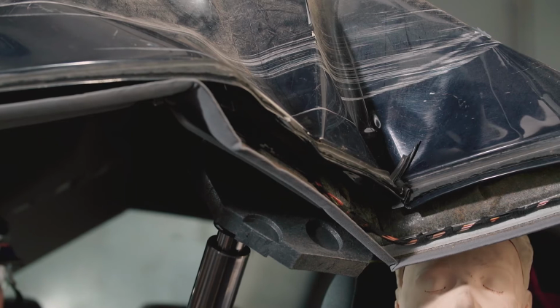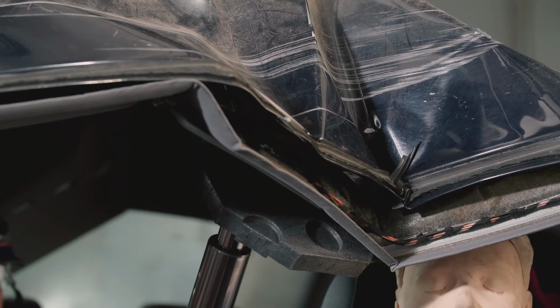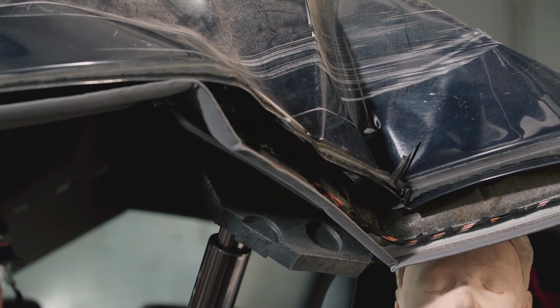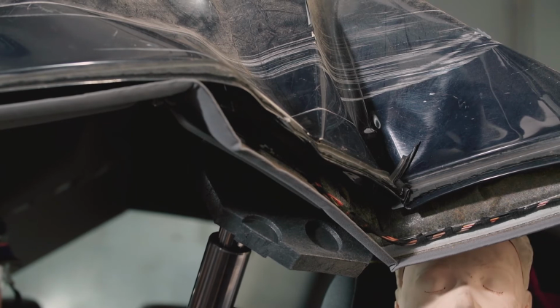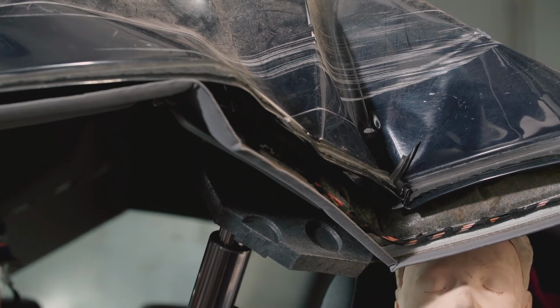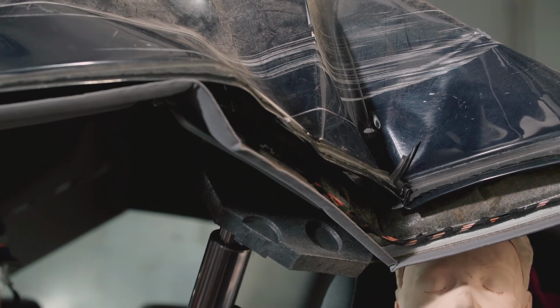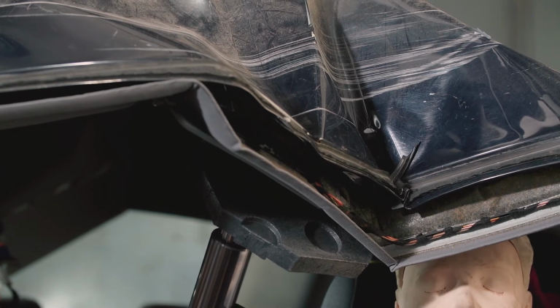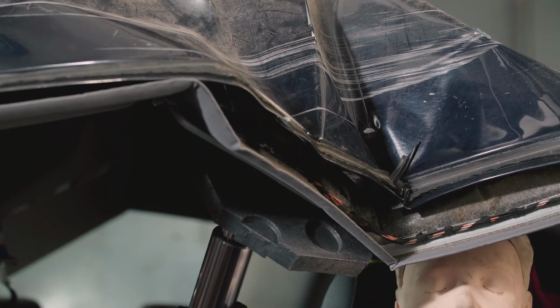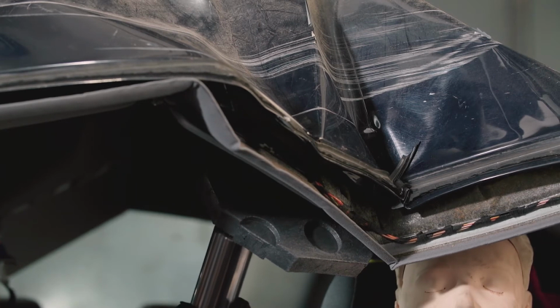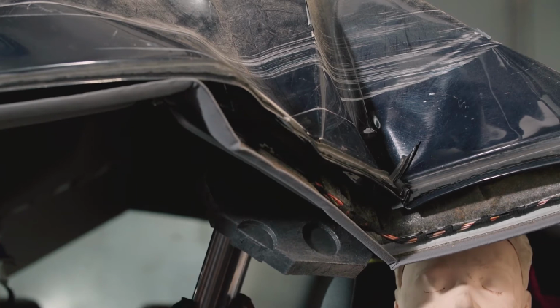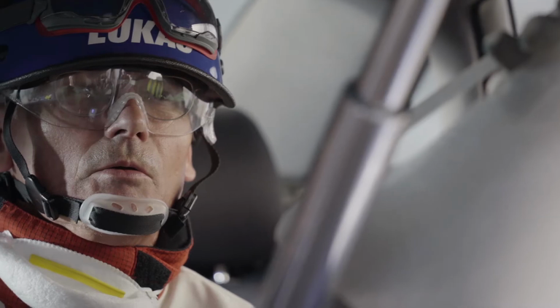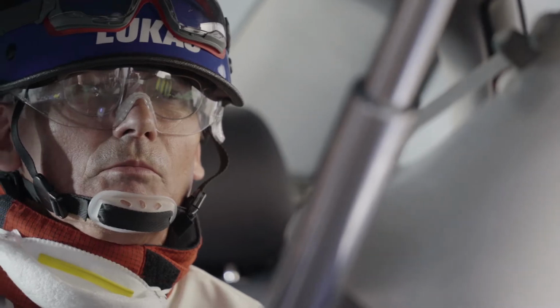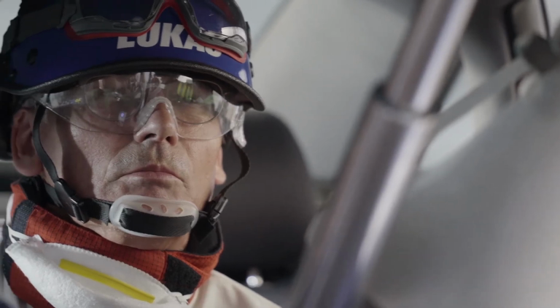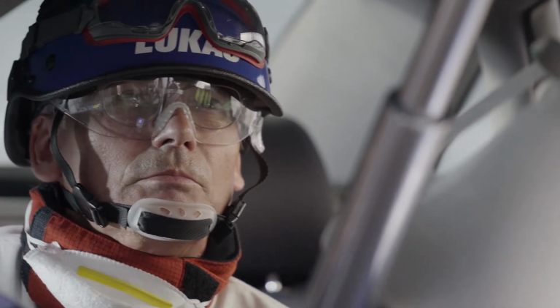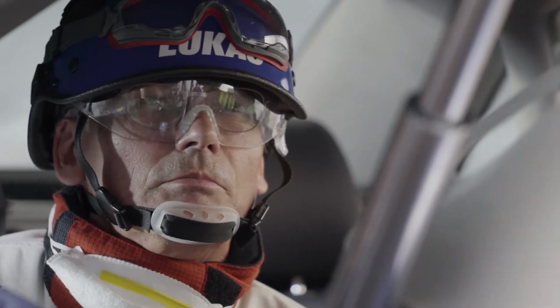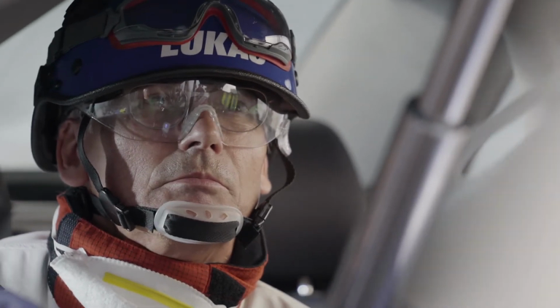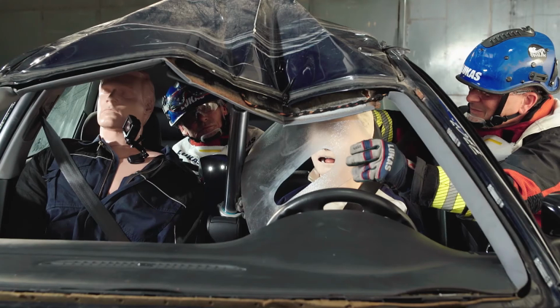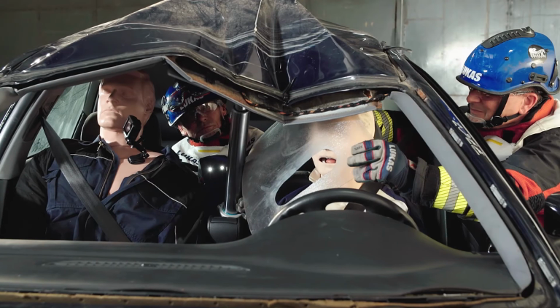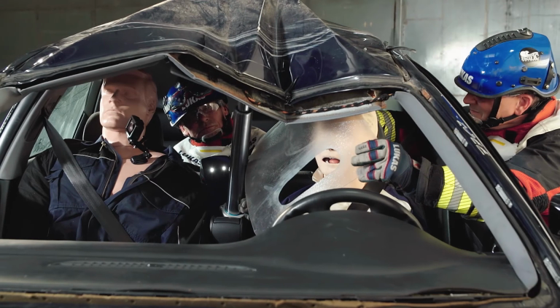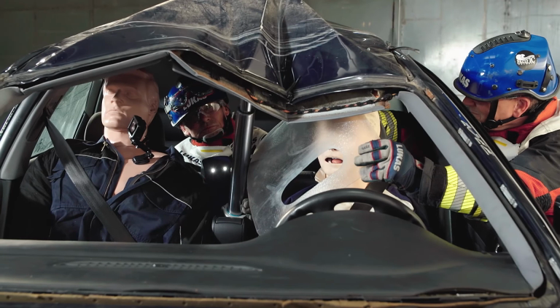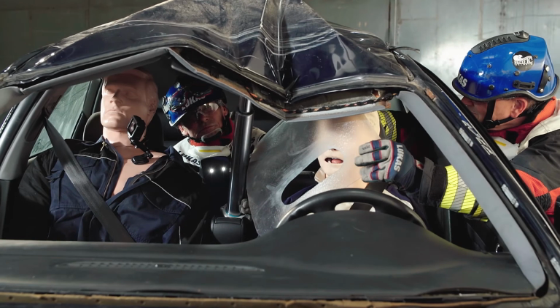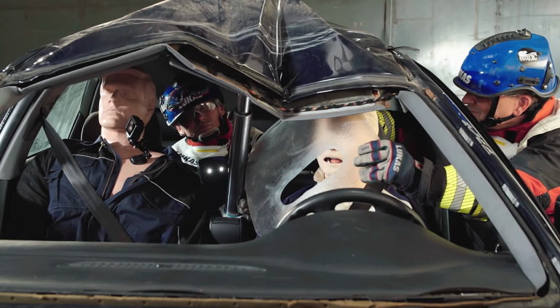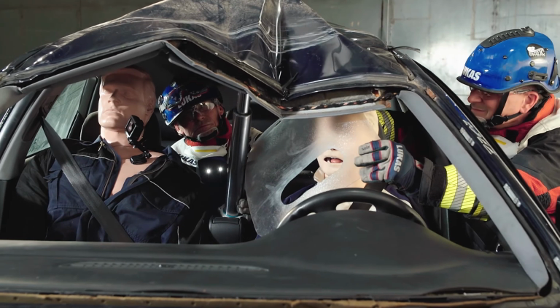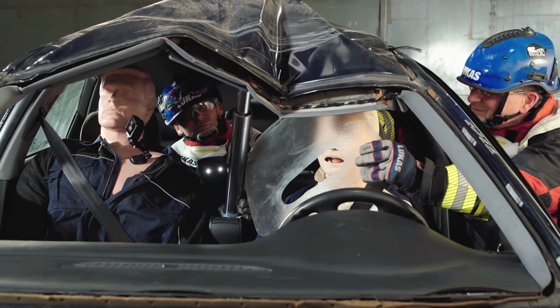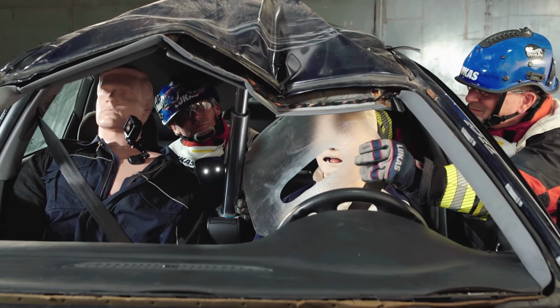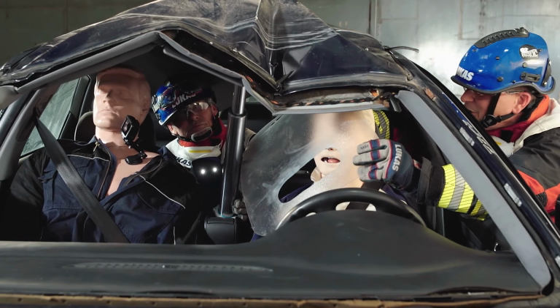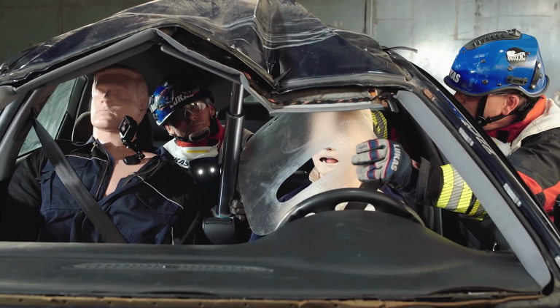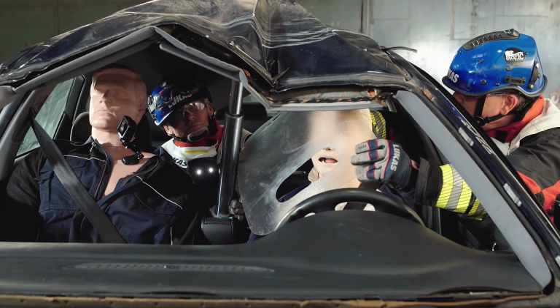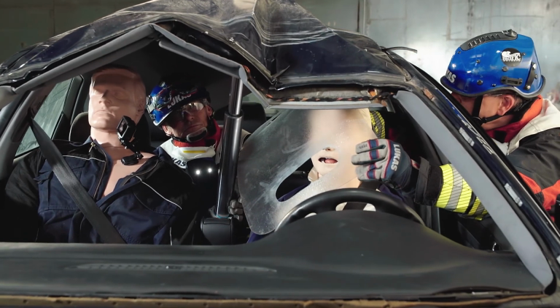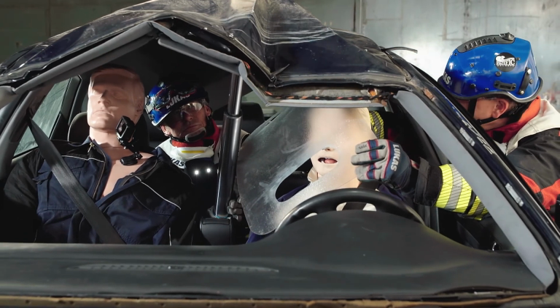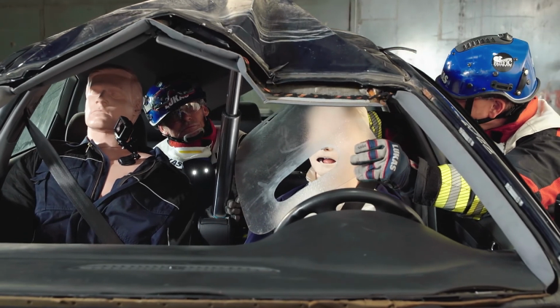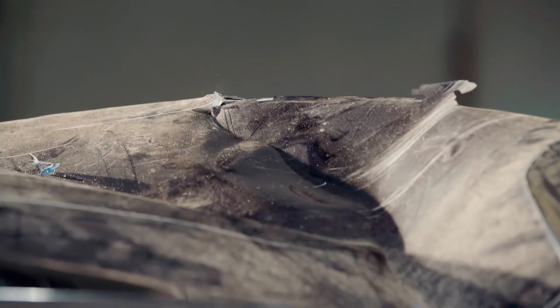Ram operators should carefully watch the base and the head of the ram, and always use hard protection when ramming near a patient.